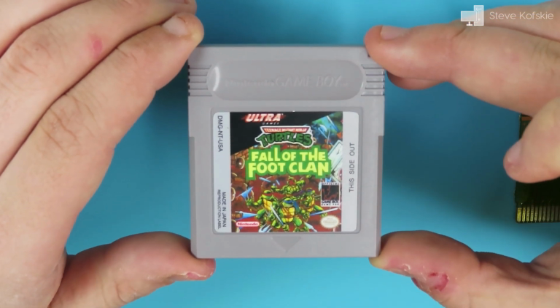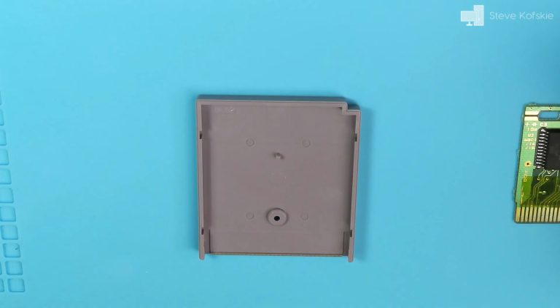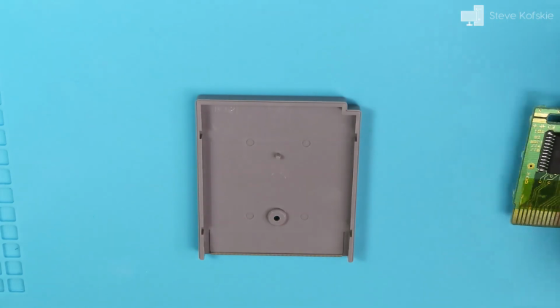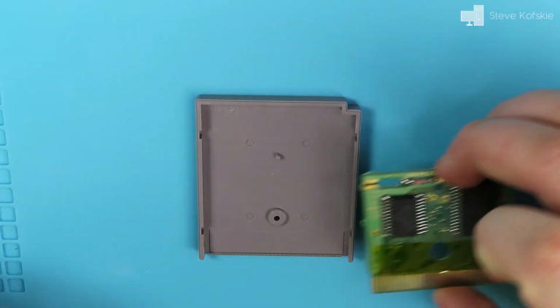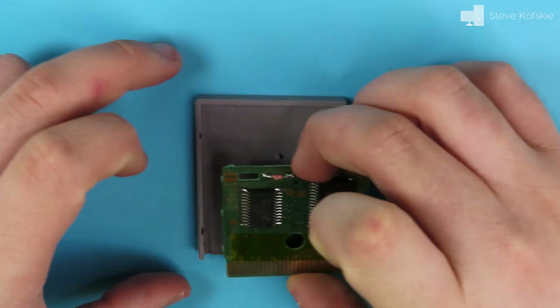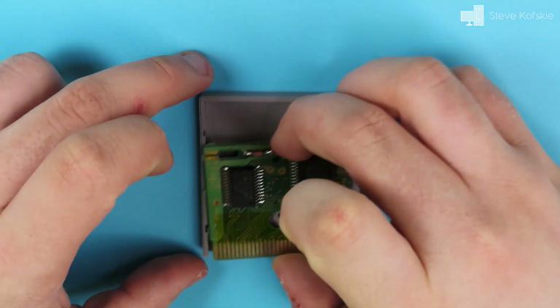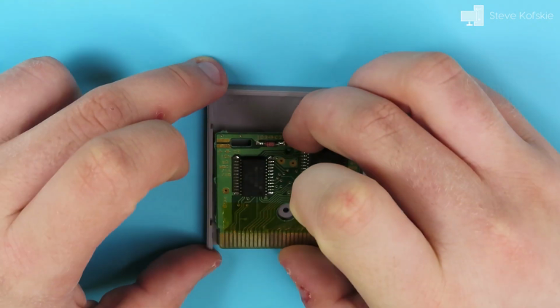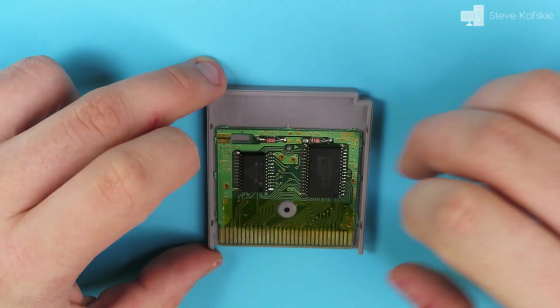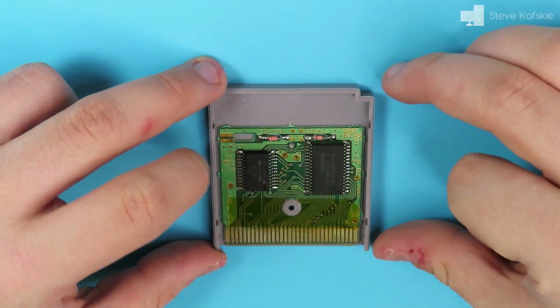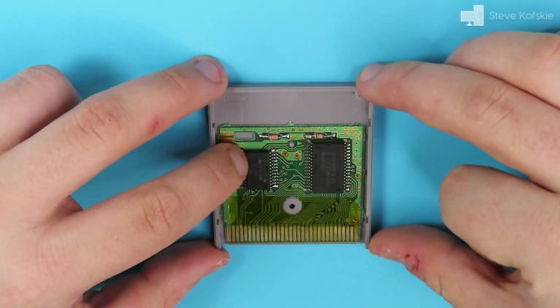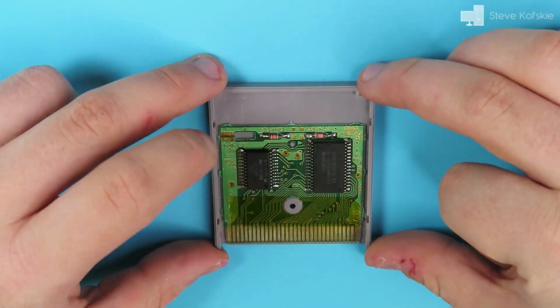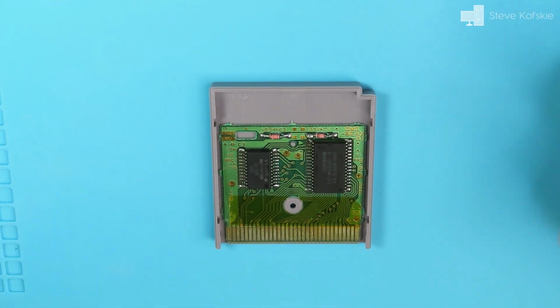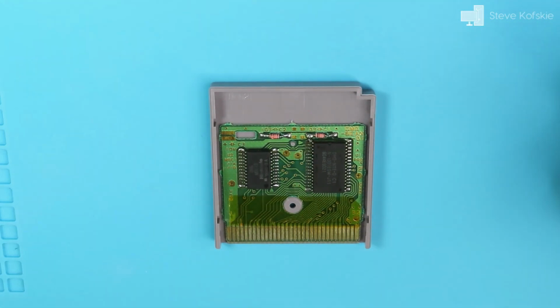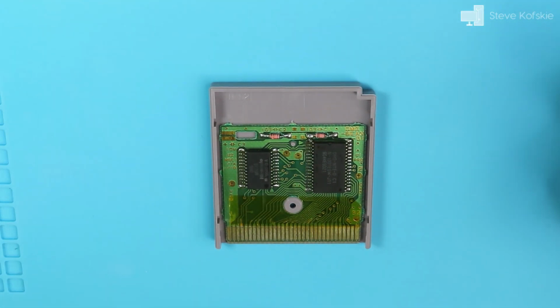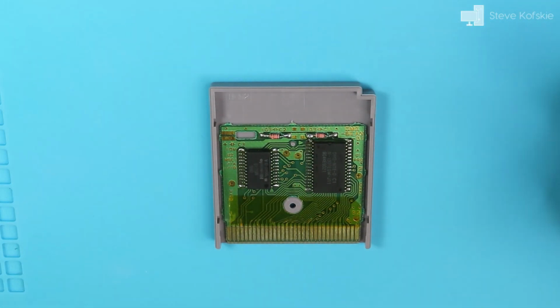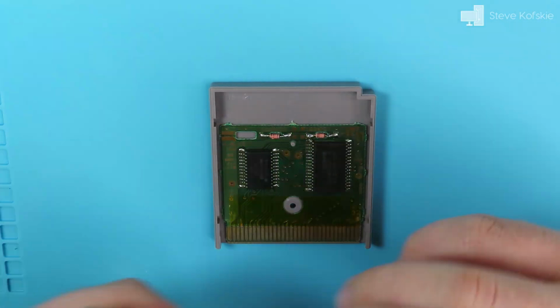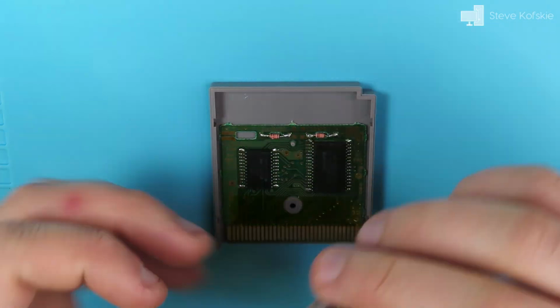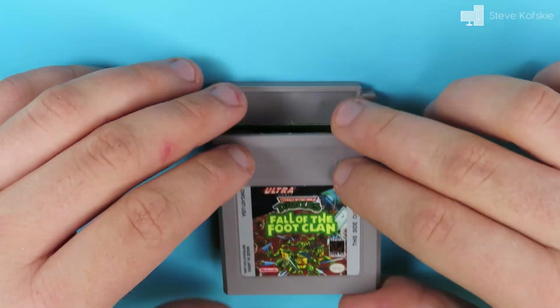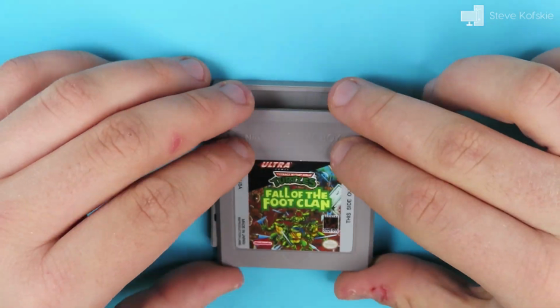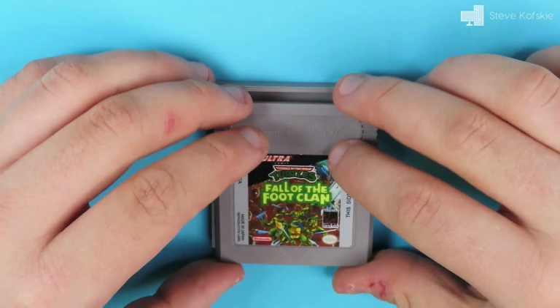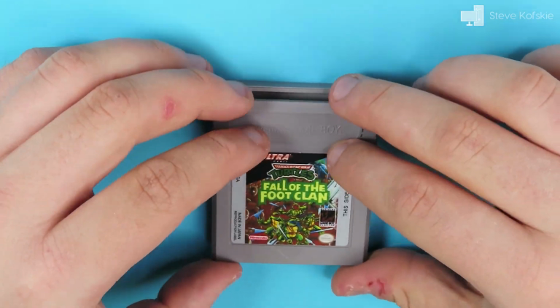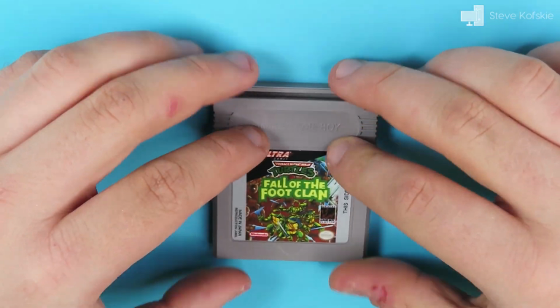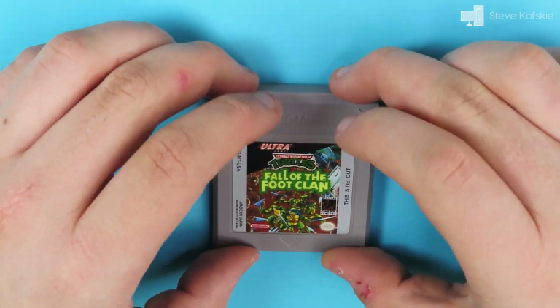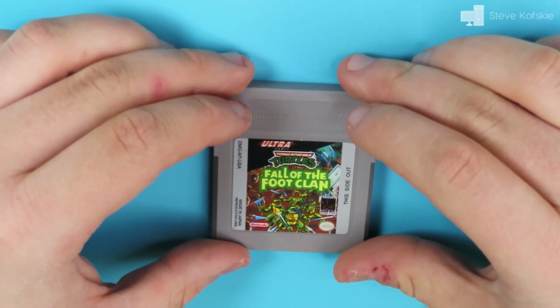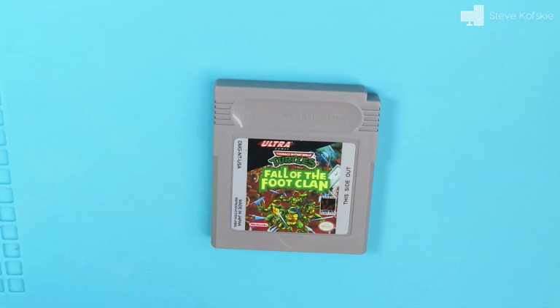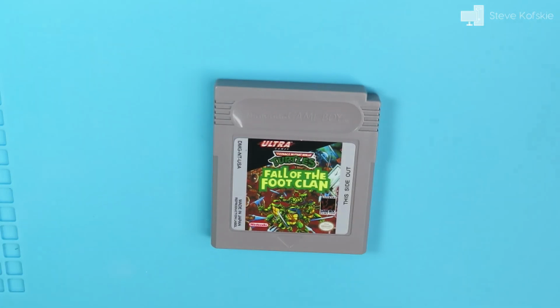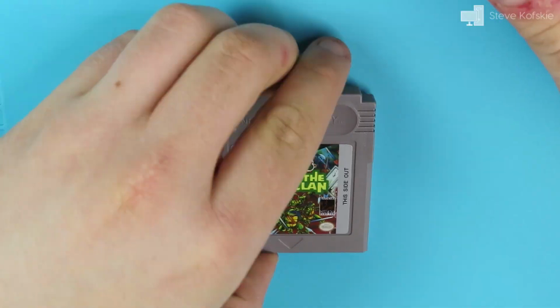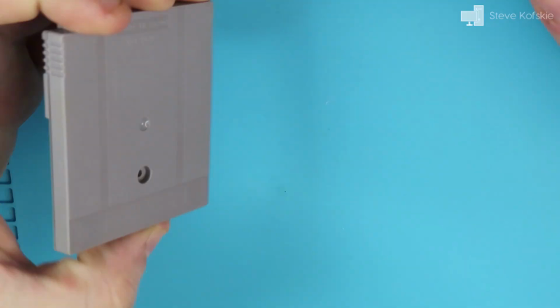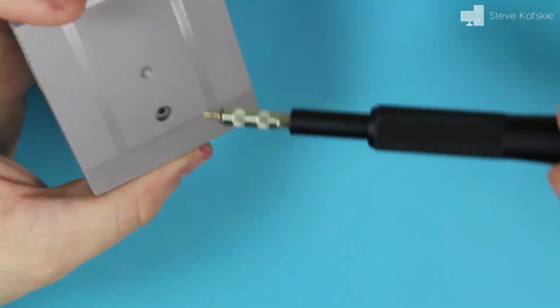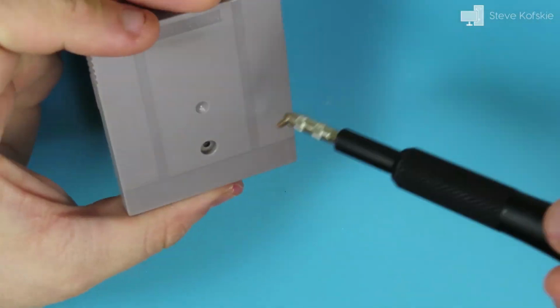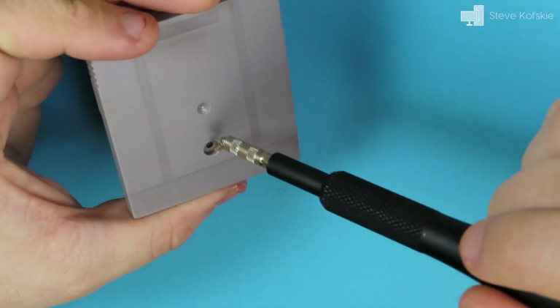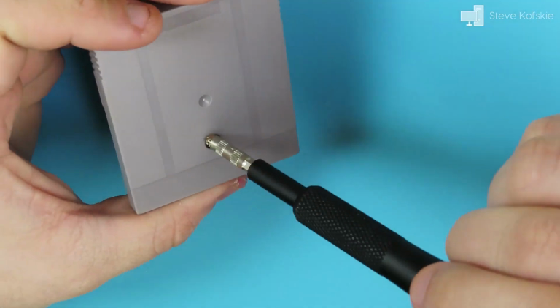I placed the PCB in the new shell, closed it up, and now have a restored game cartridge.